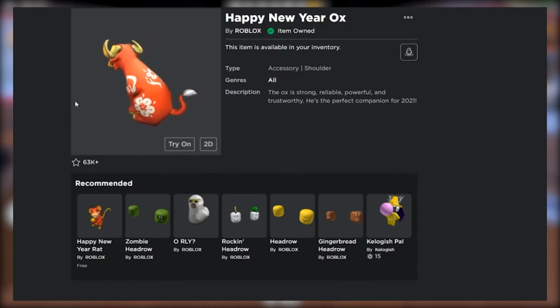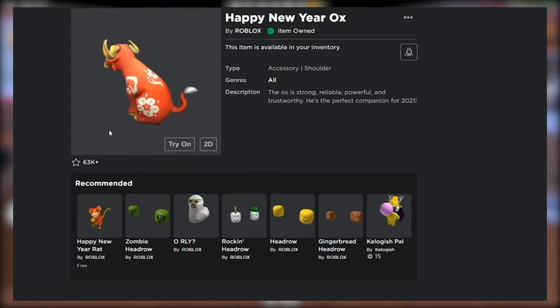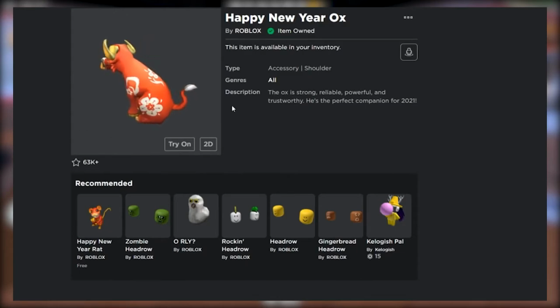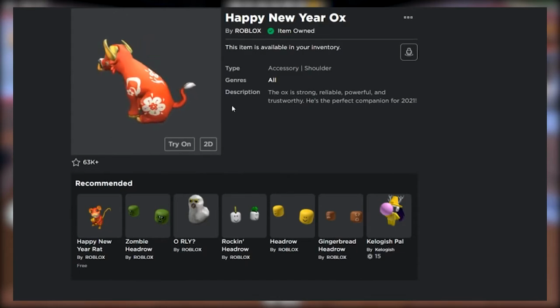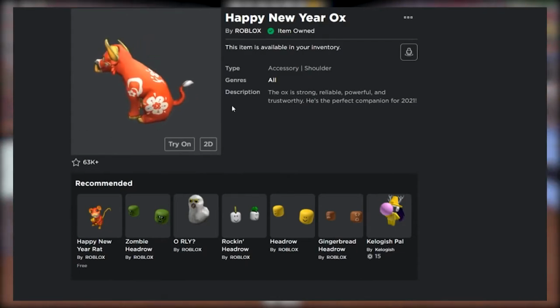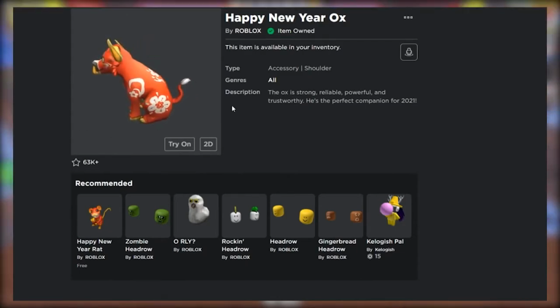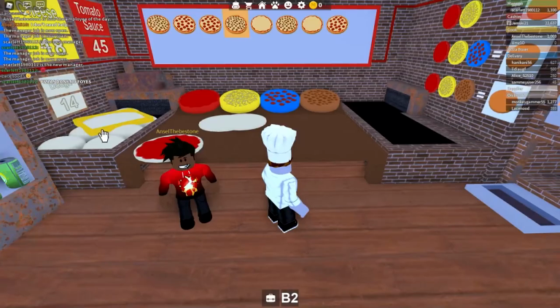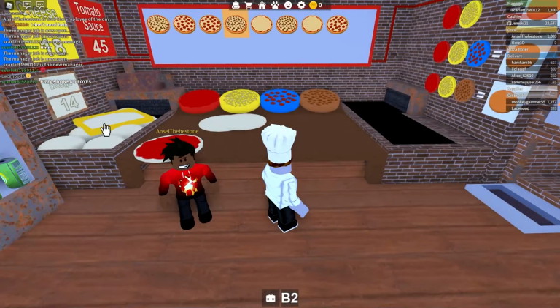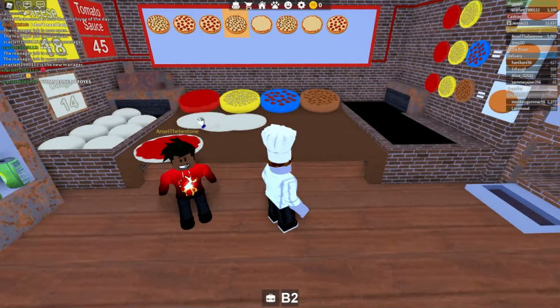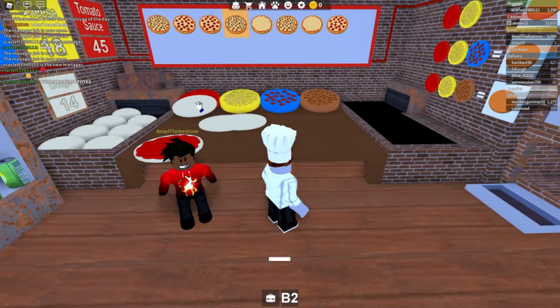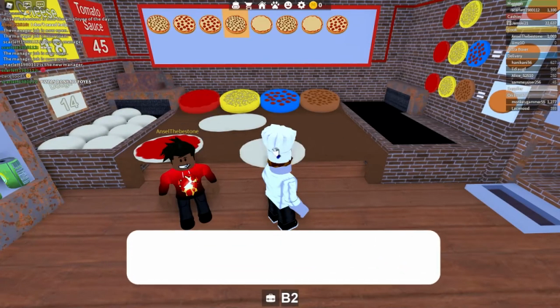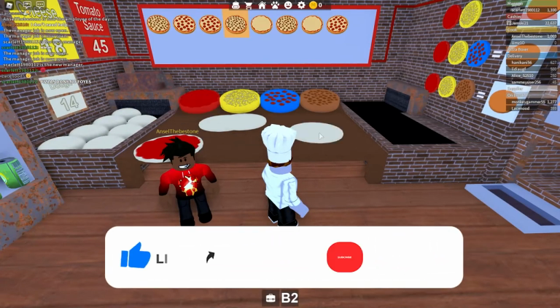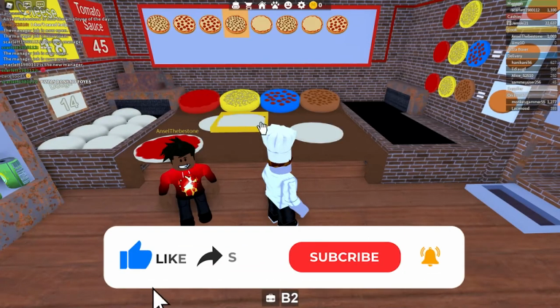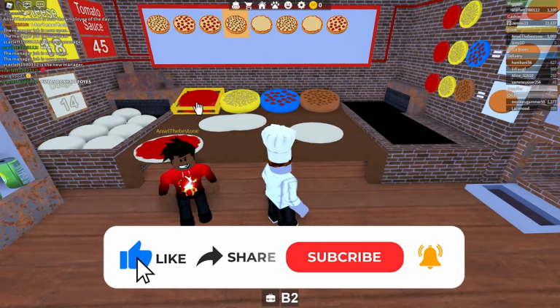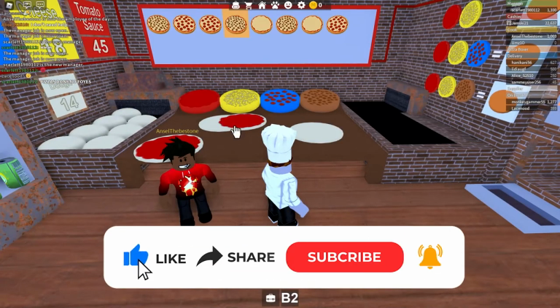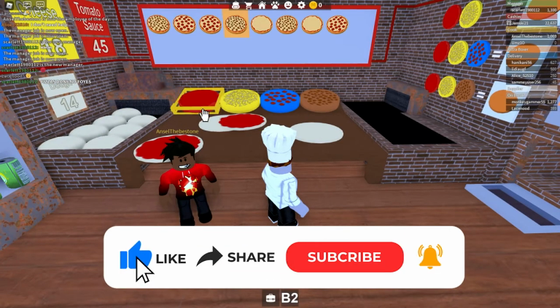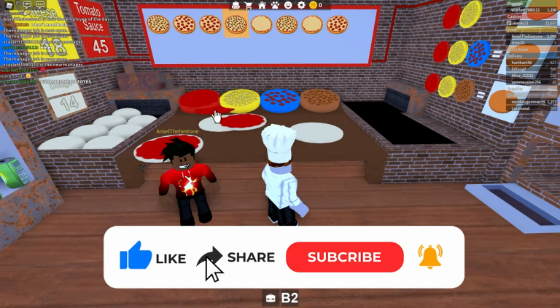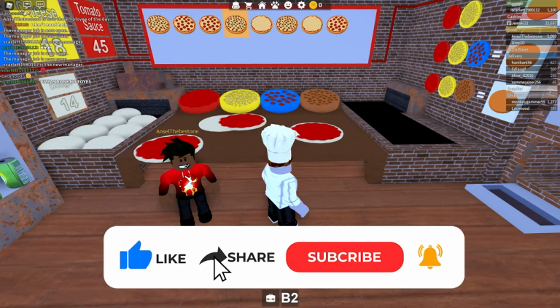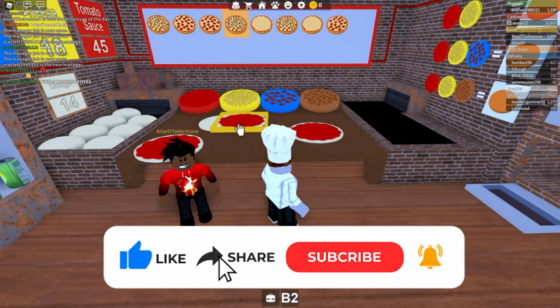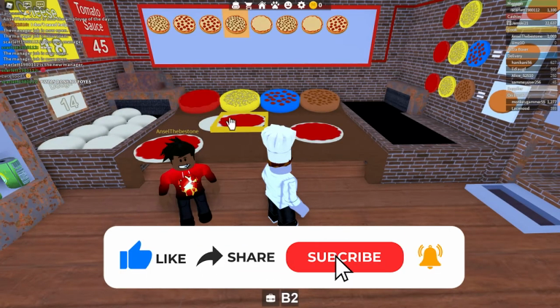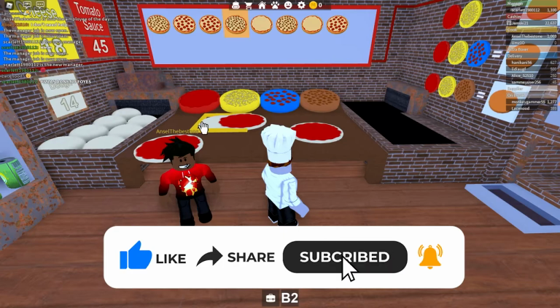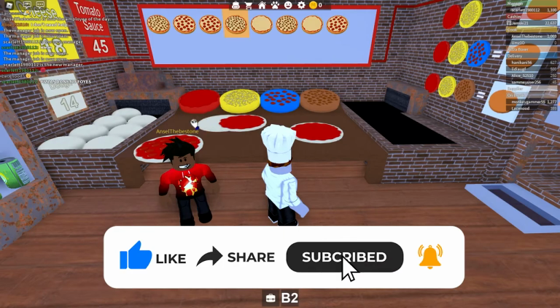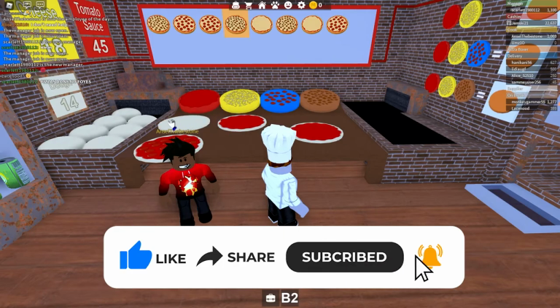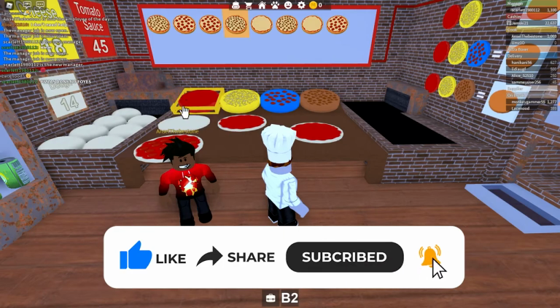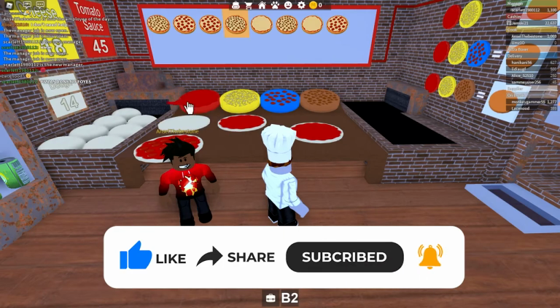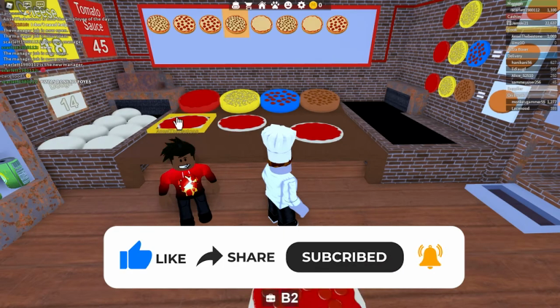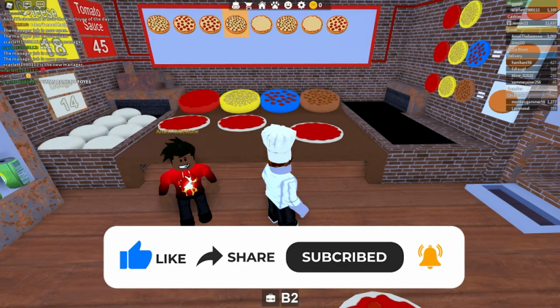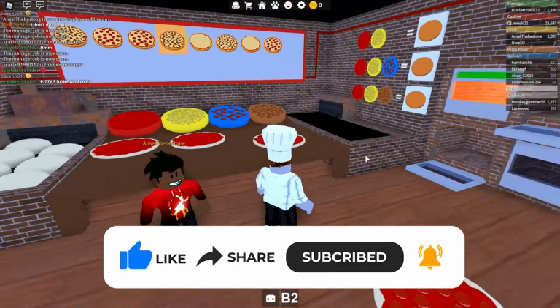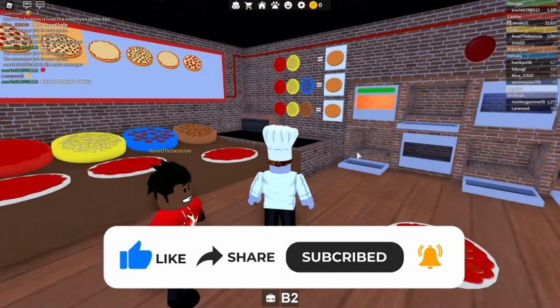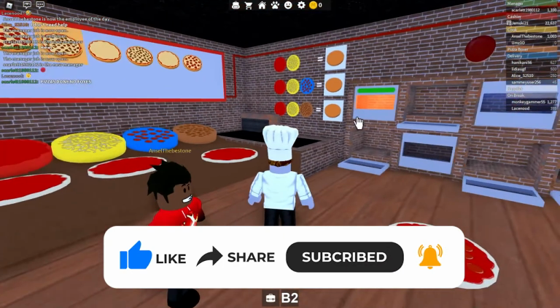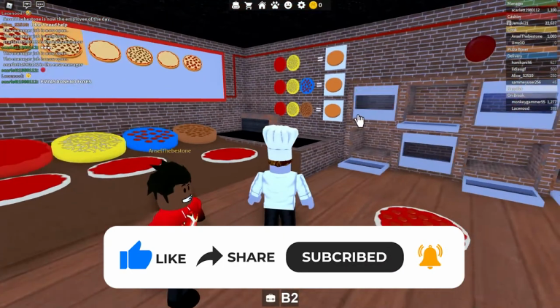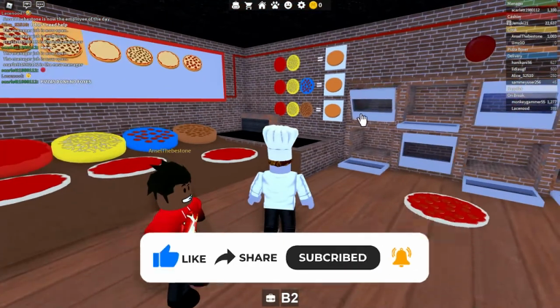Make sure you stay to the end. Before we begin, make sure you subscribe to the channel and hit the bell icon so you don't miss out on any of our upcoming videos. Alright, let's go.